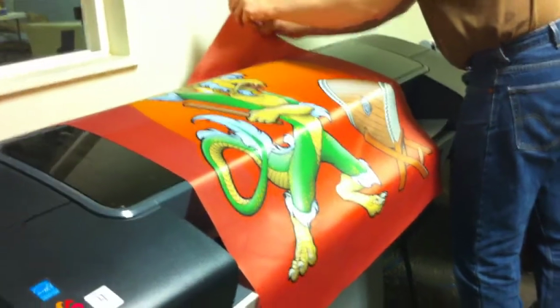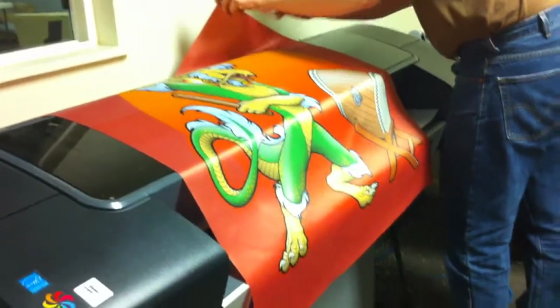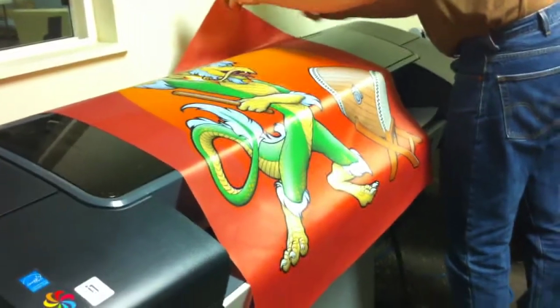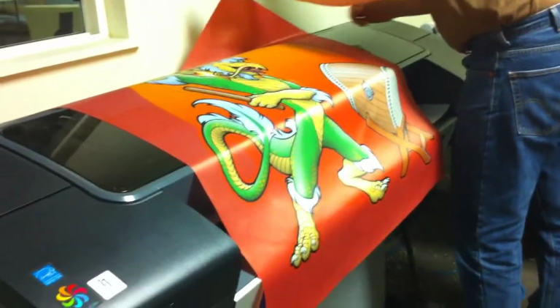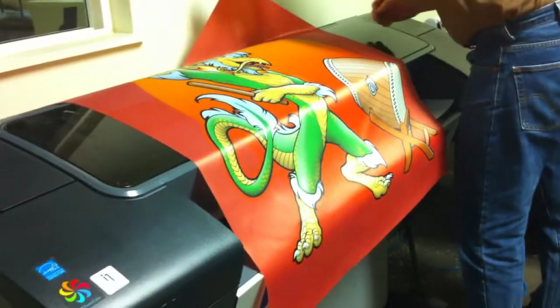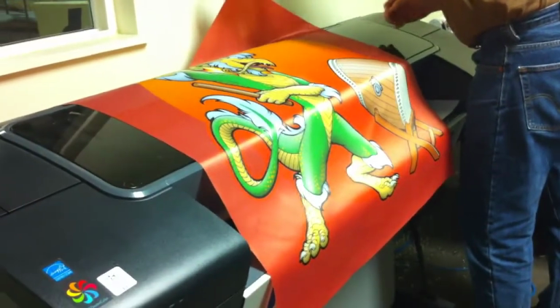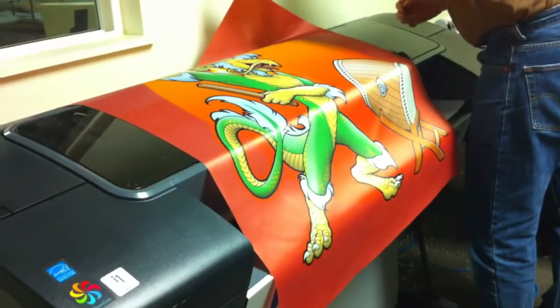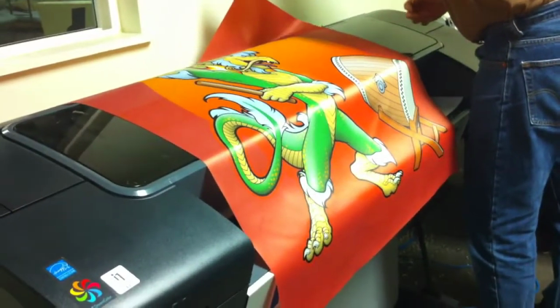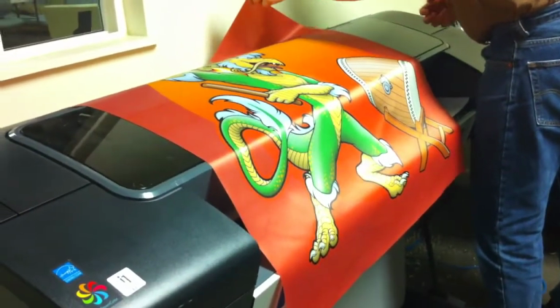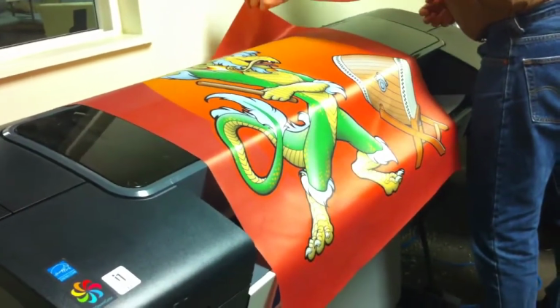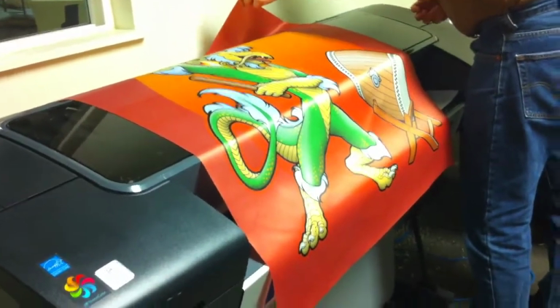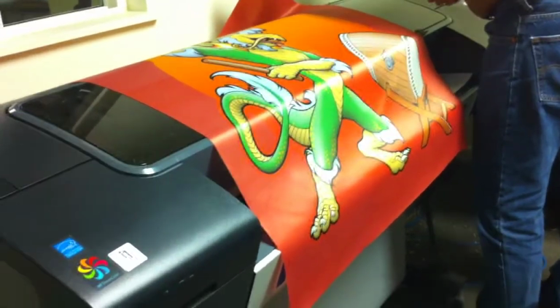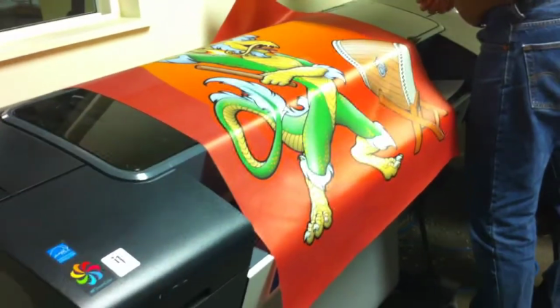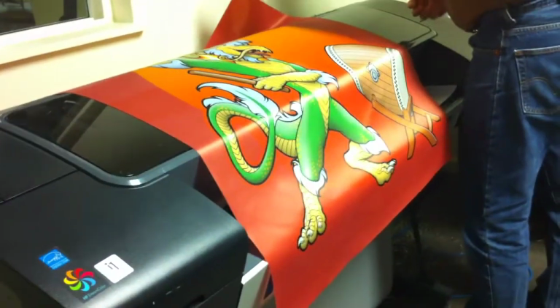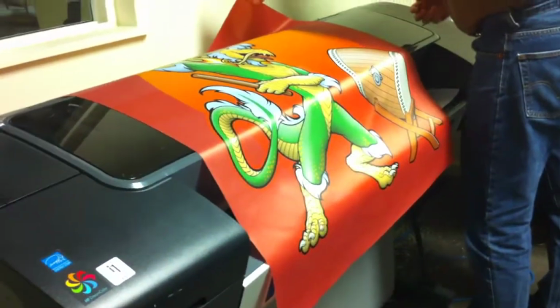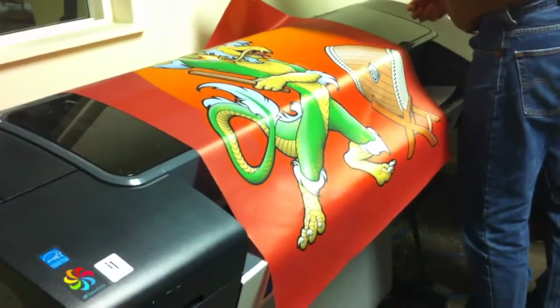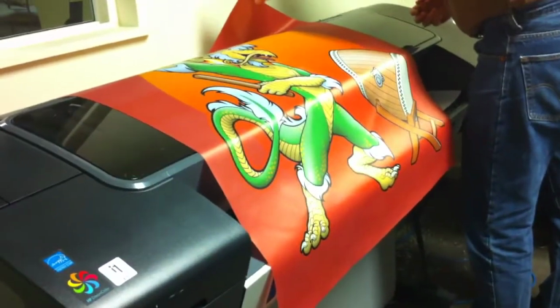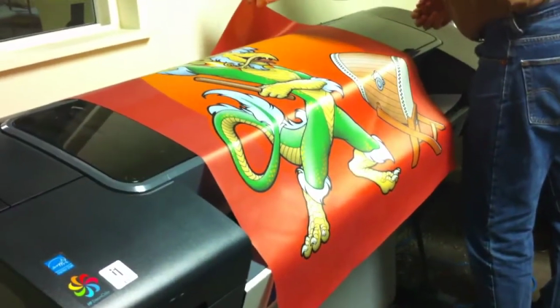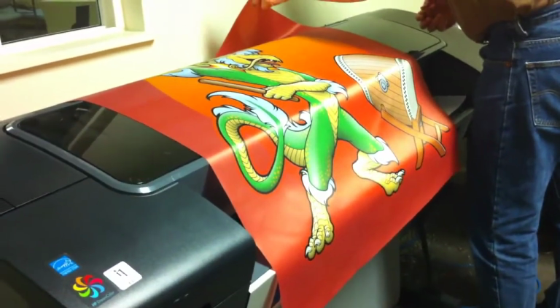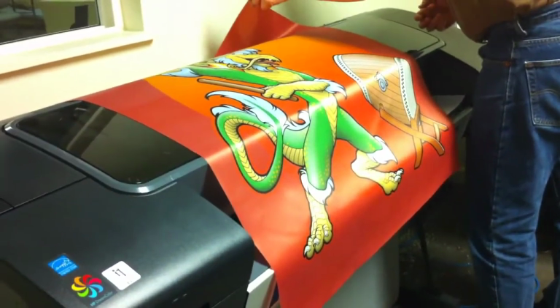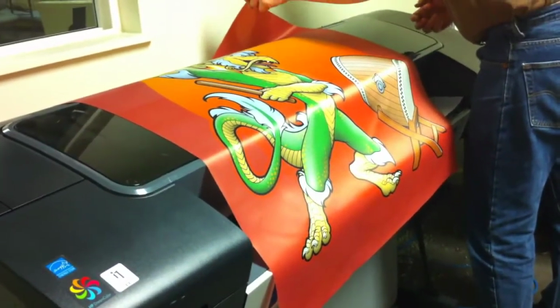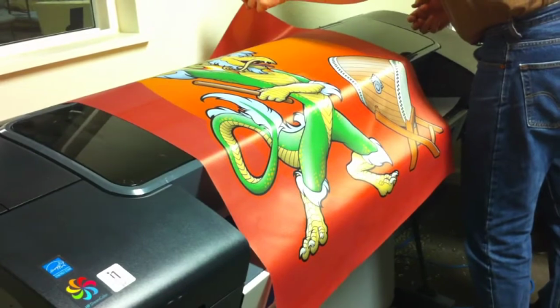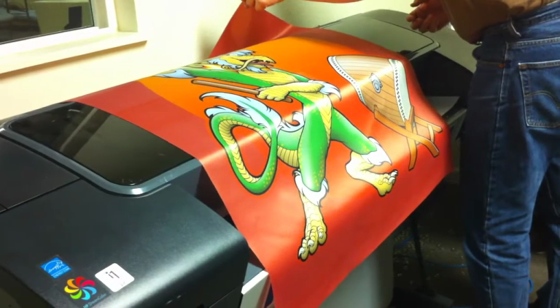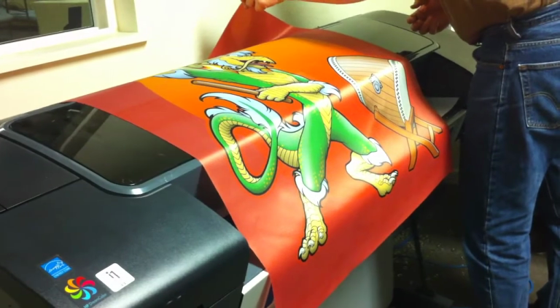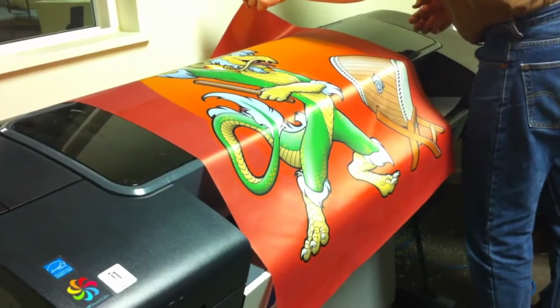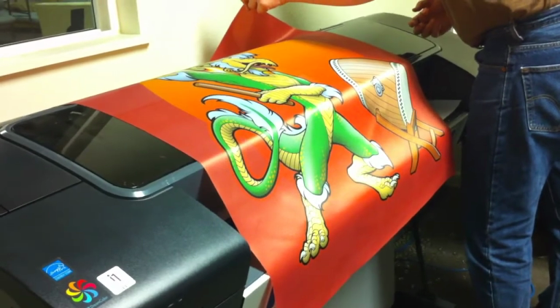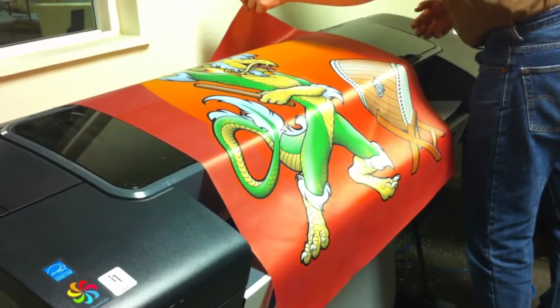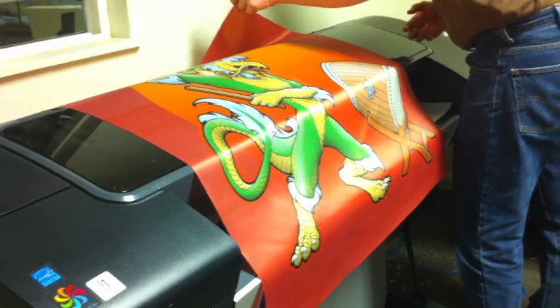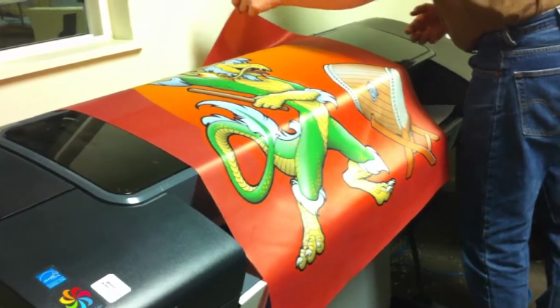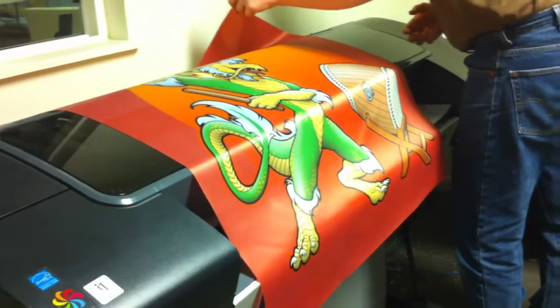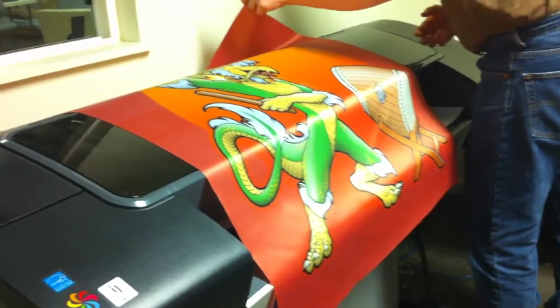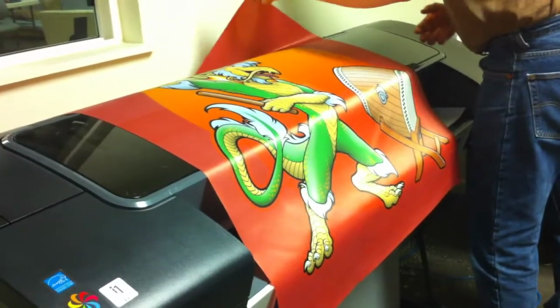Okay, polyester flag cloth material test. This just rolled out of the printer. Go ahead, pick it up.